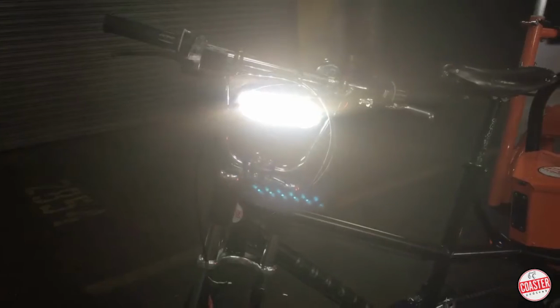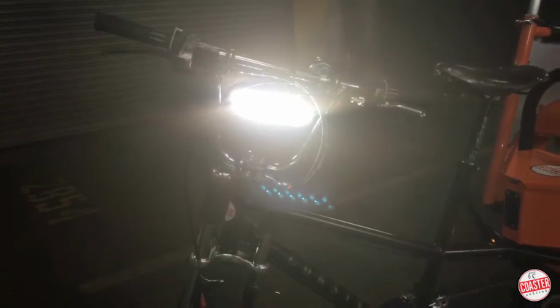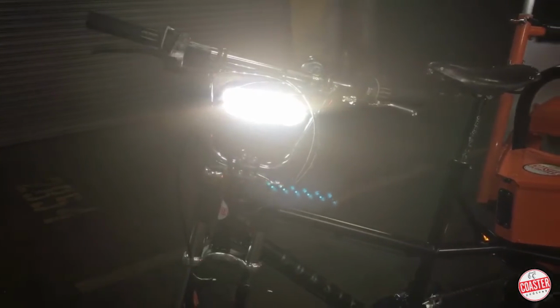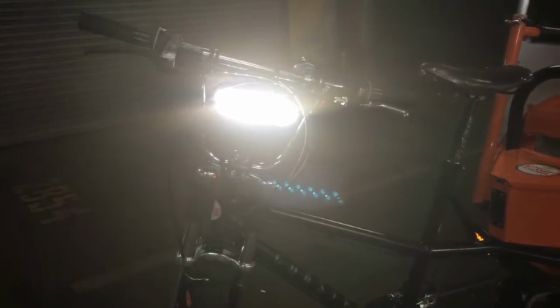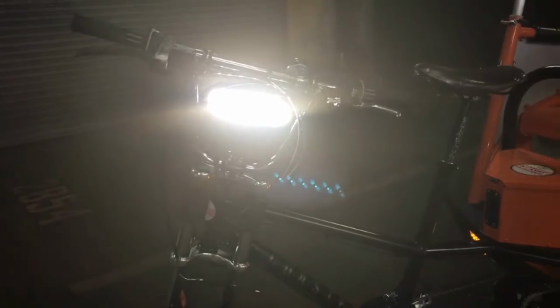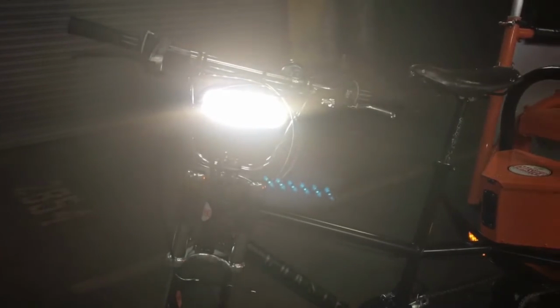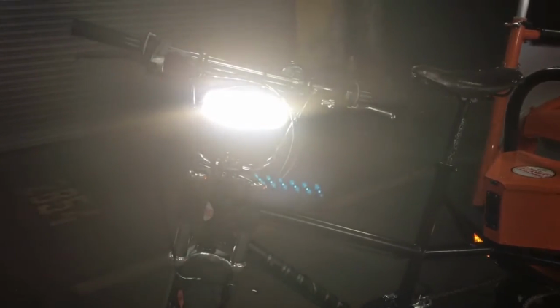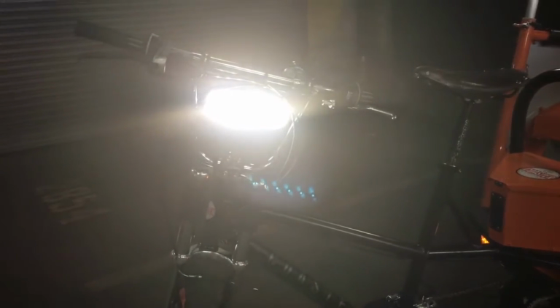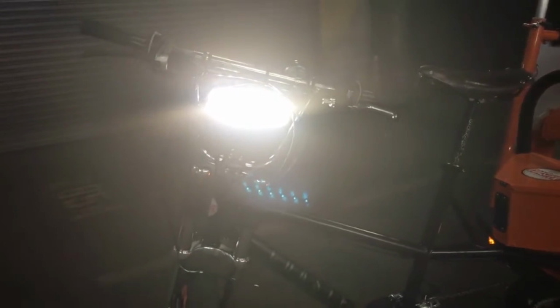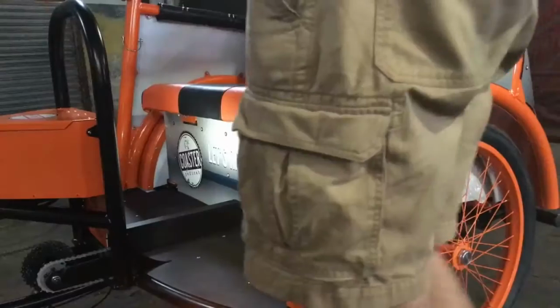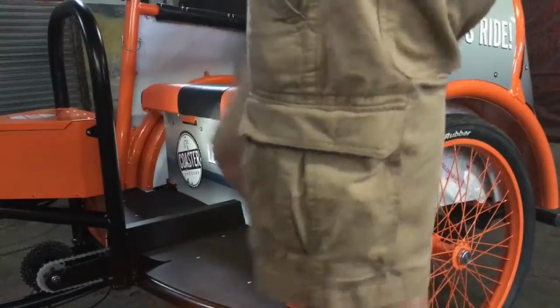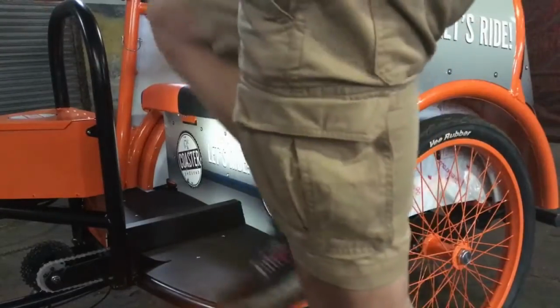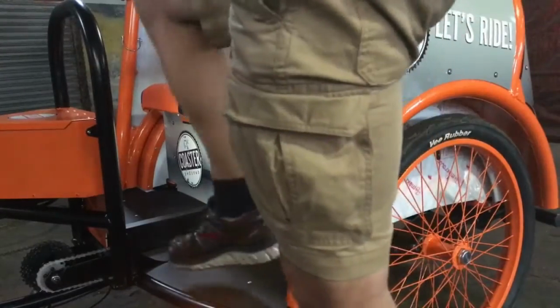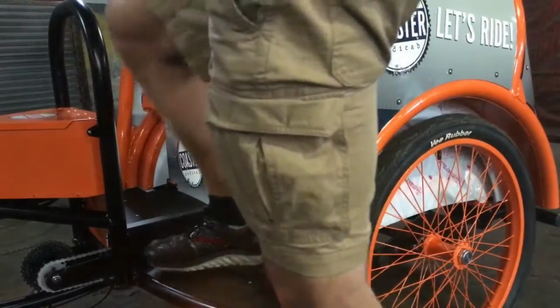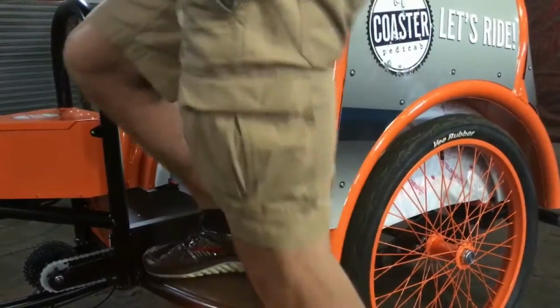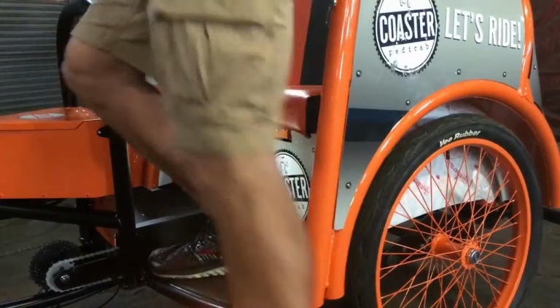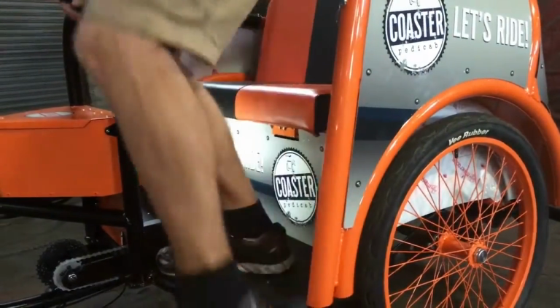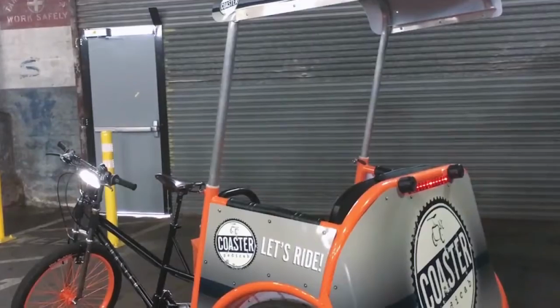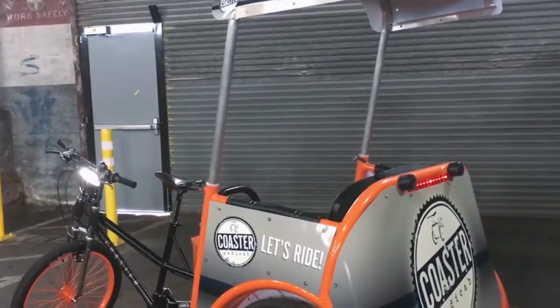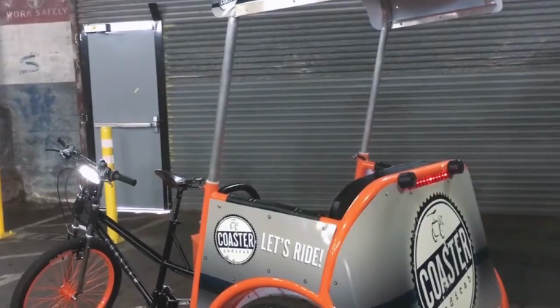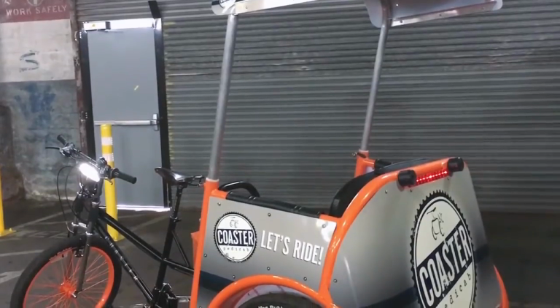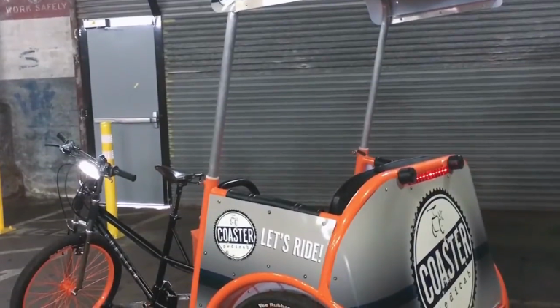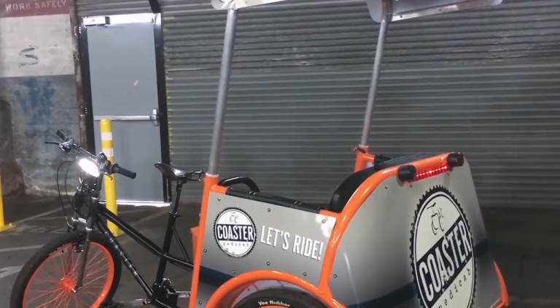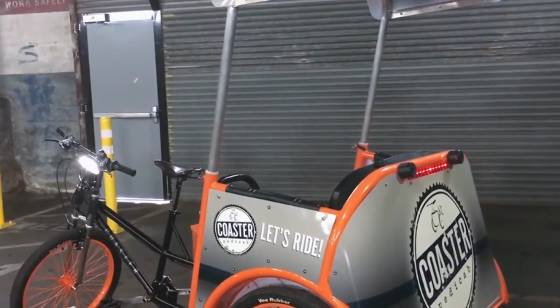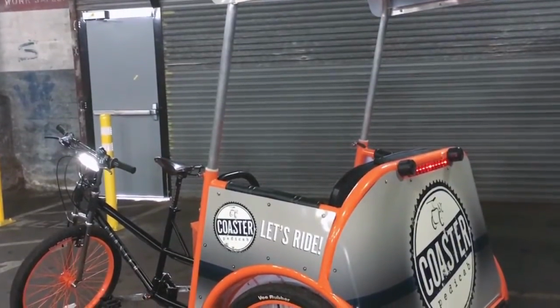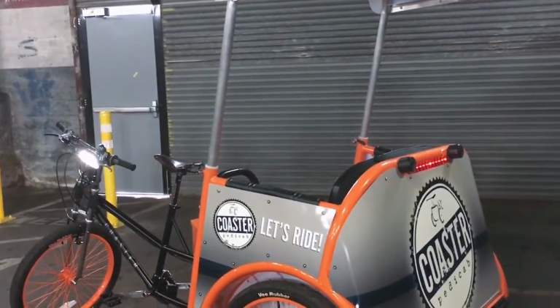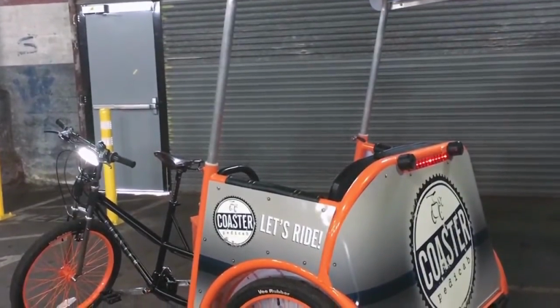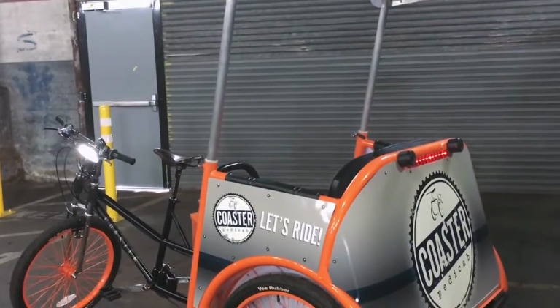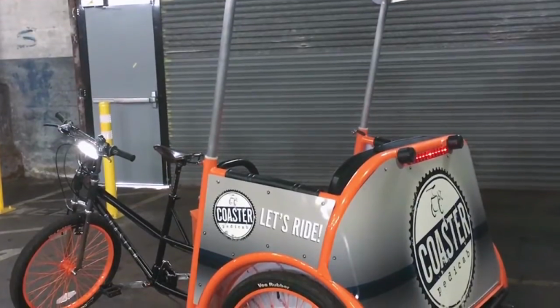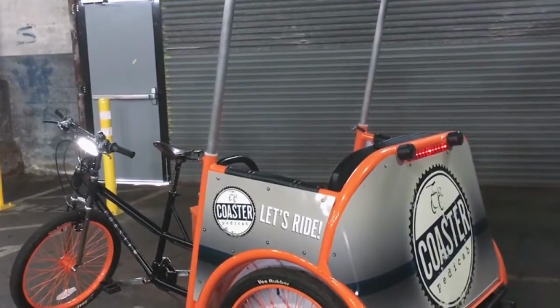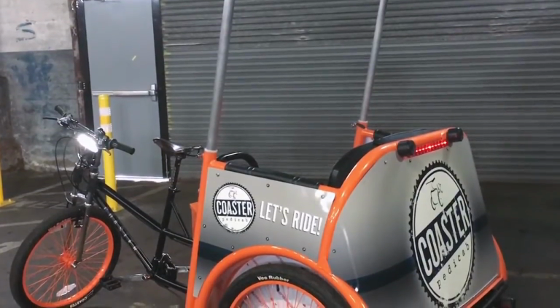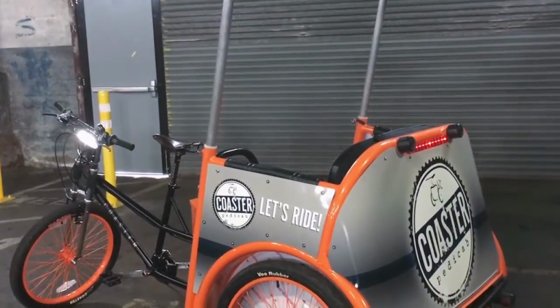You'll find a front headlight, an ambient step light, and front and rear LED lighting standard on all Coaster models.